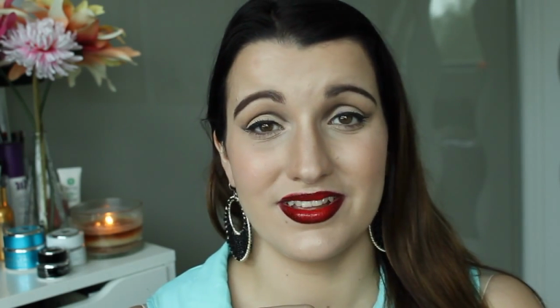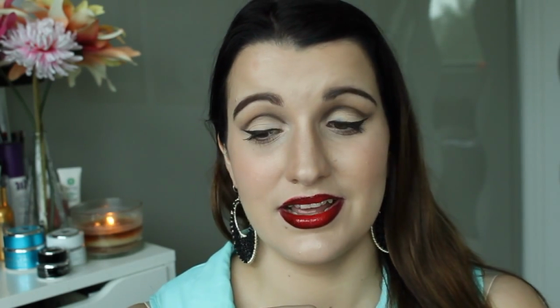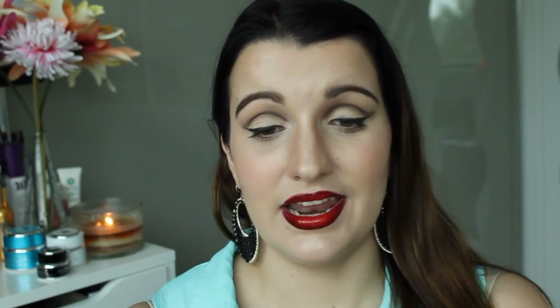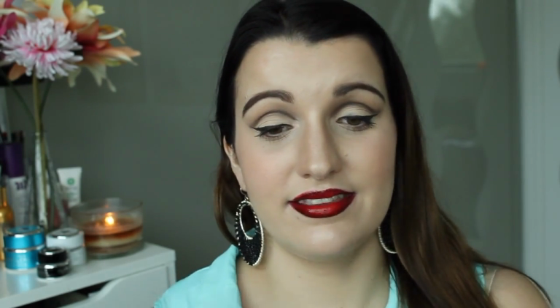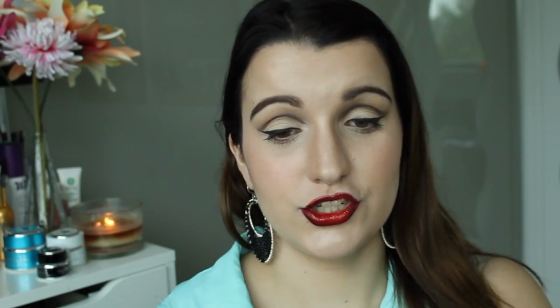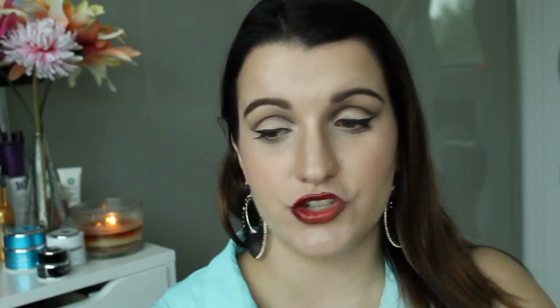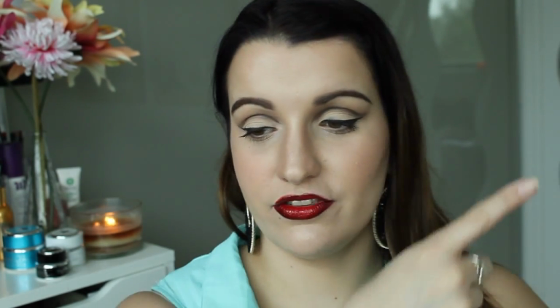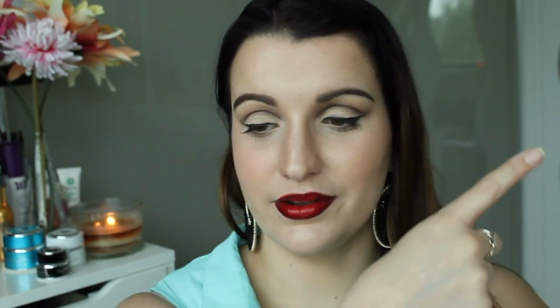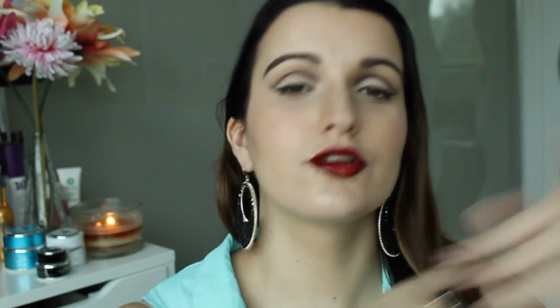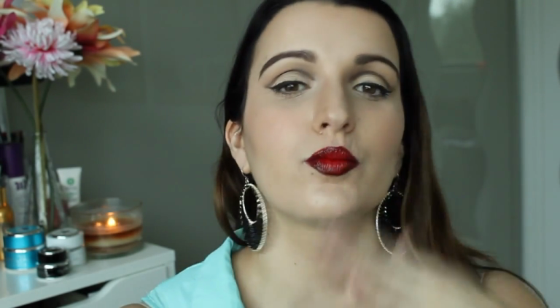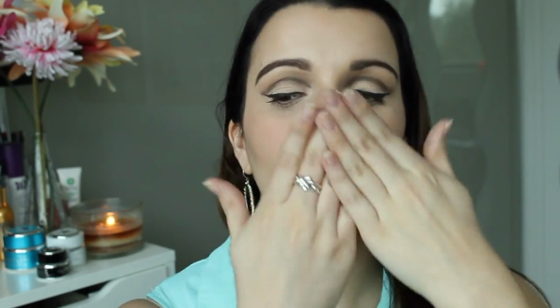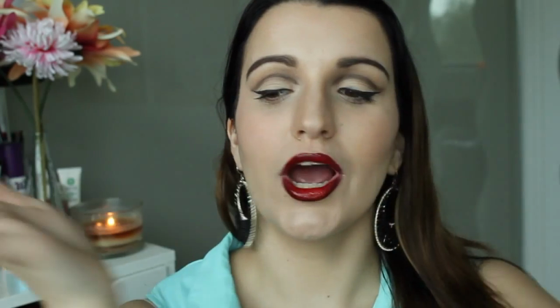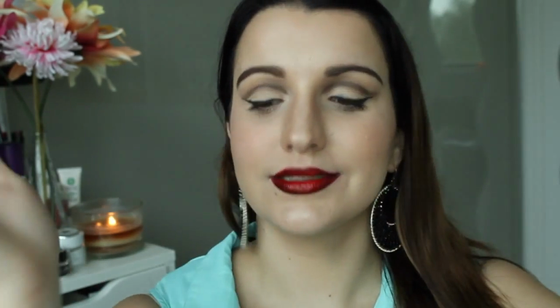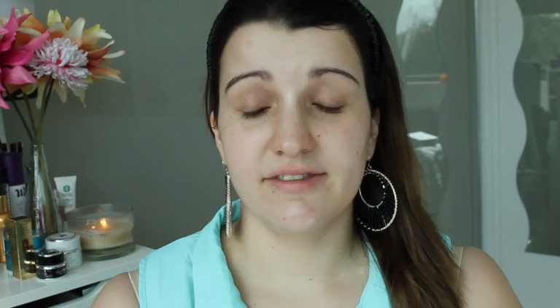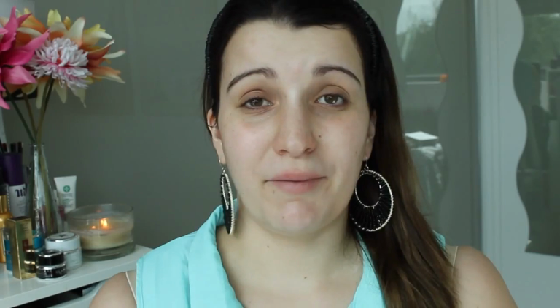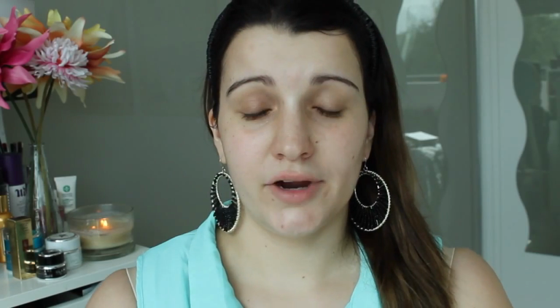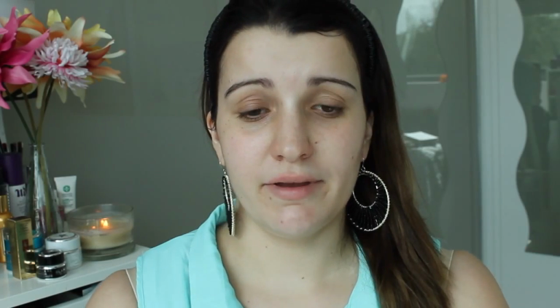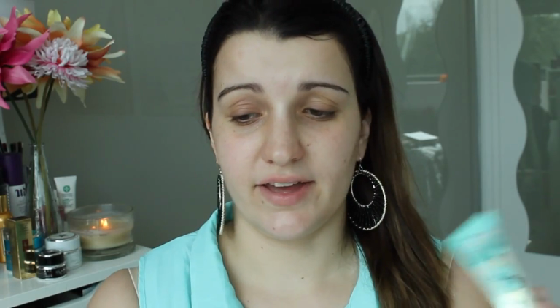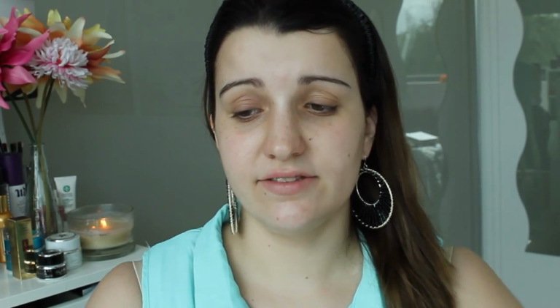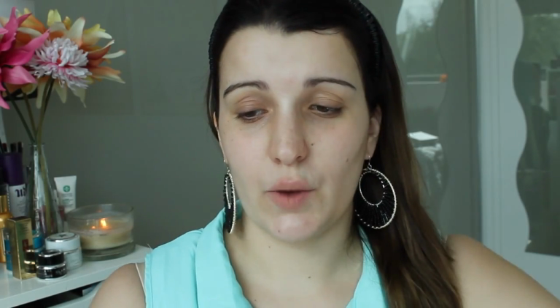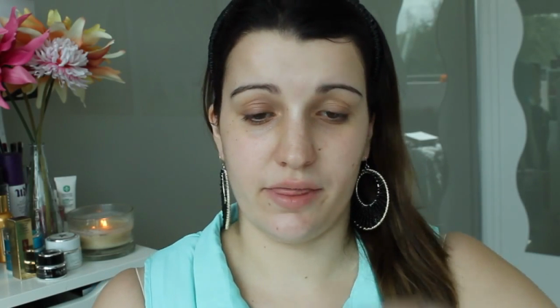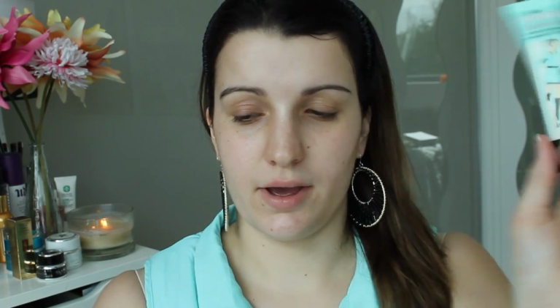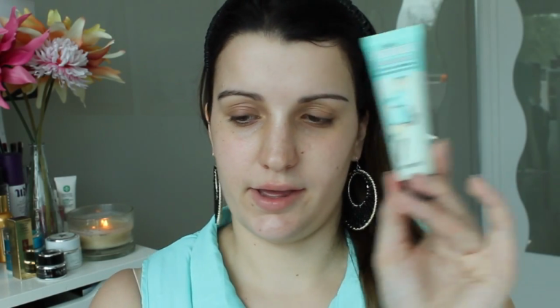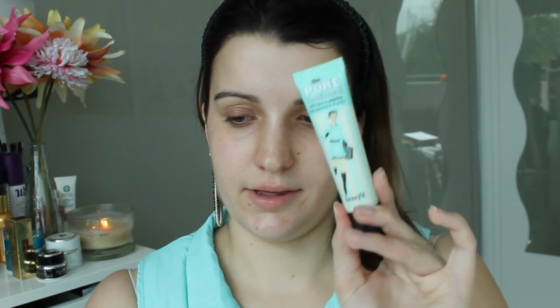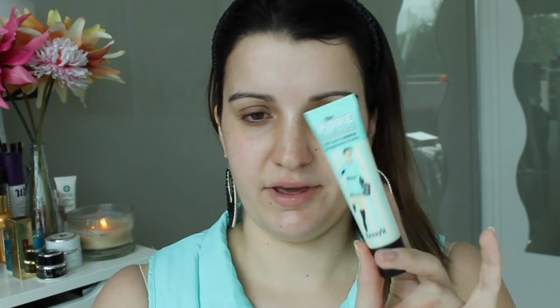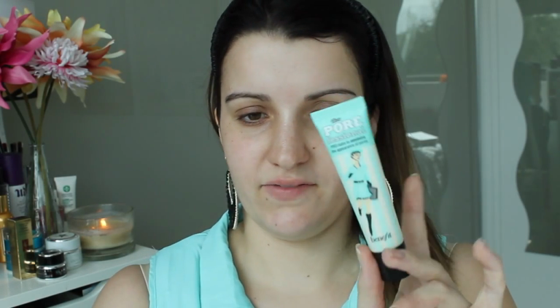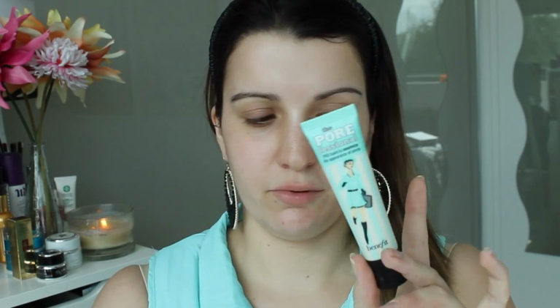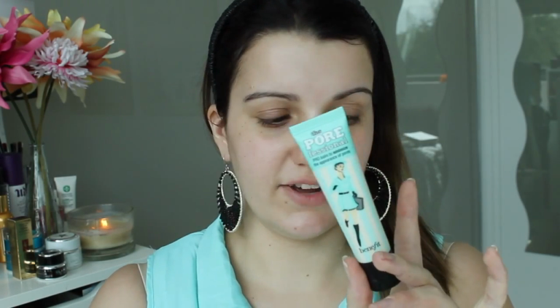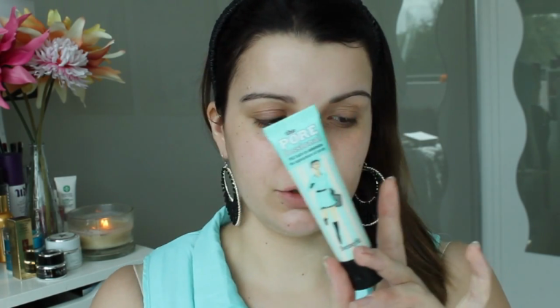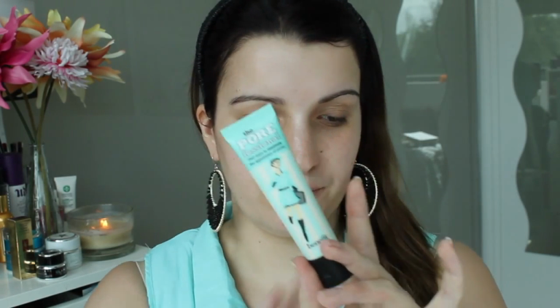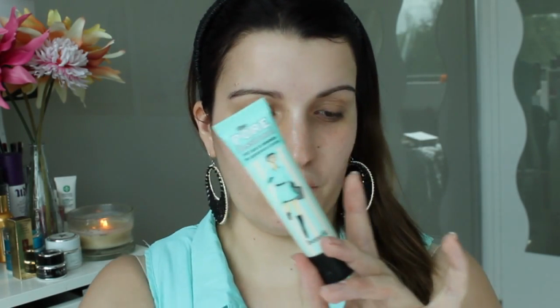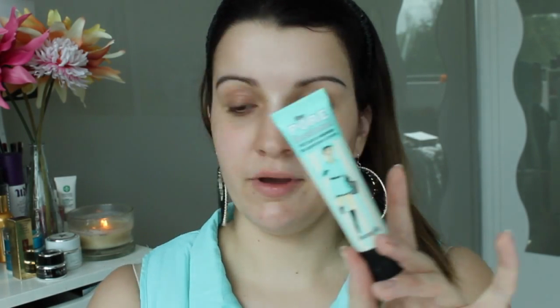I'm going to start by priming my face with my Benefit Porefessional primer.